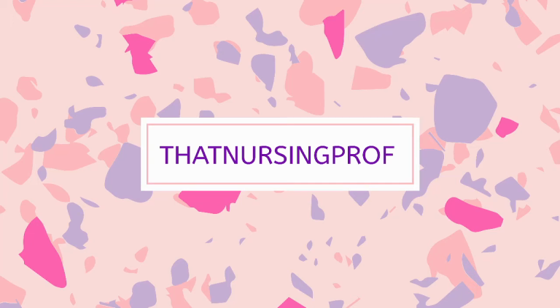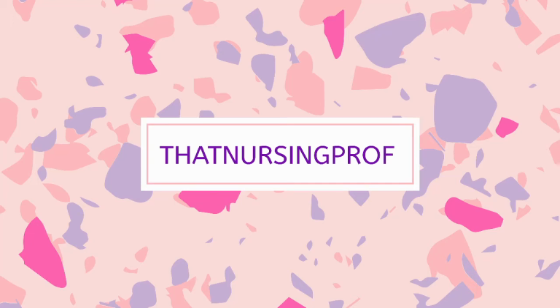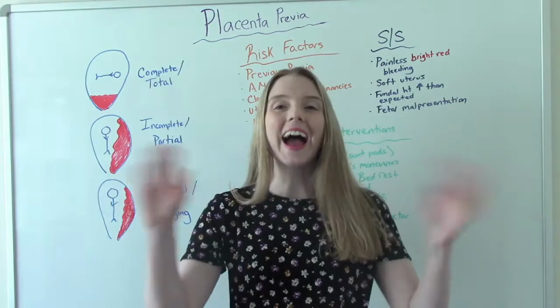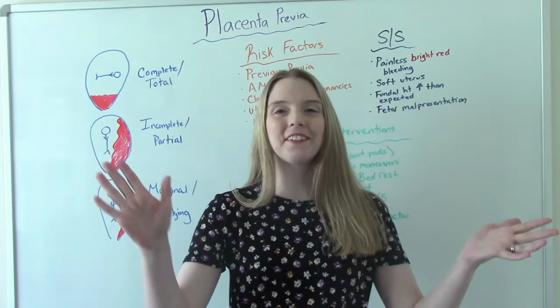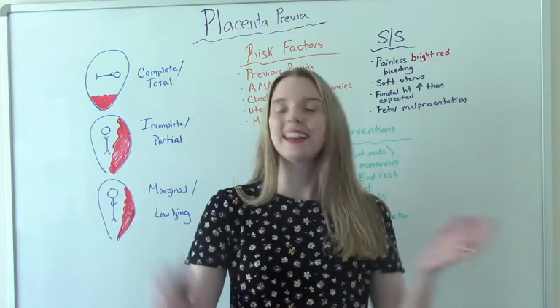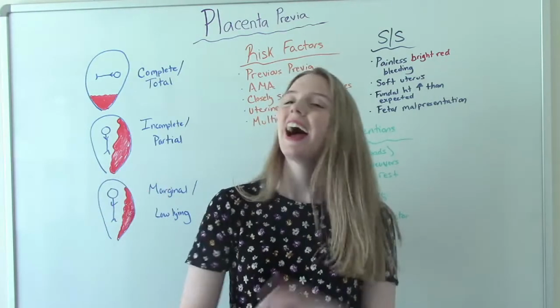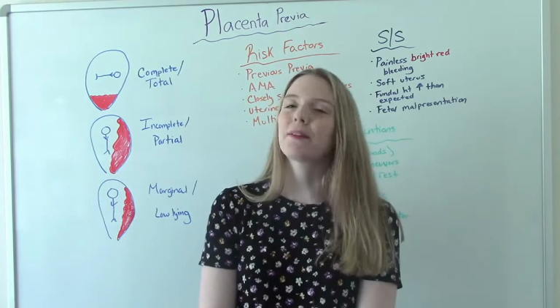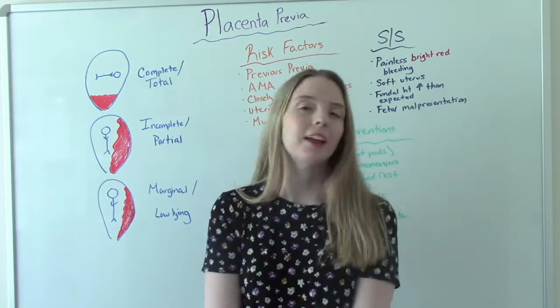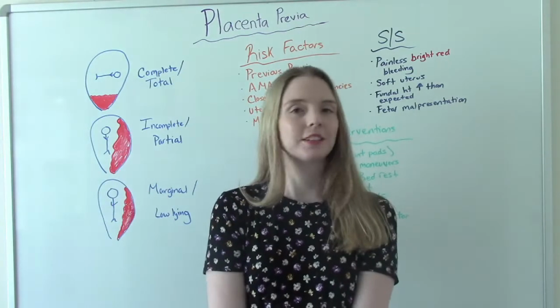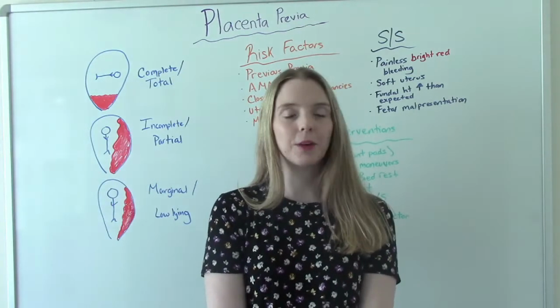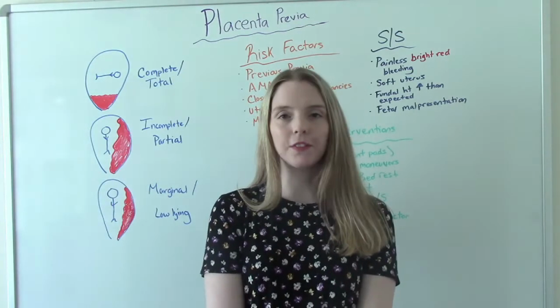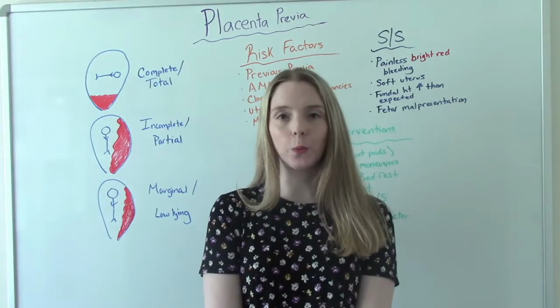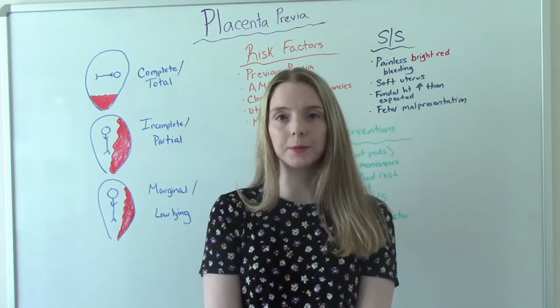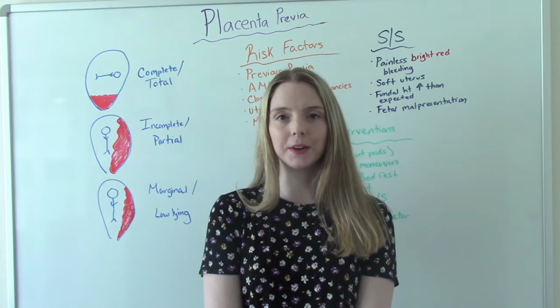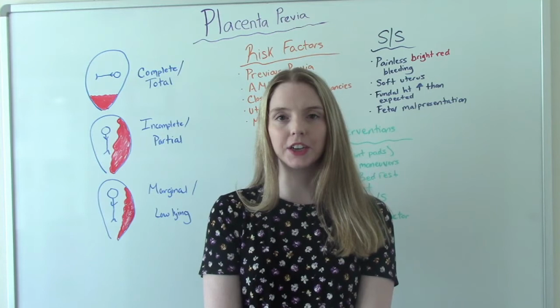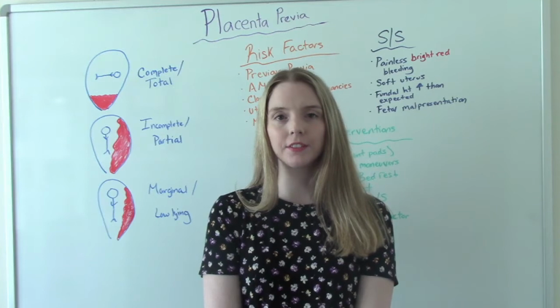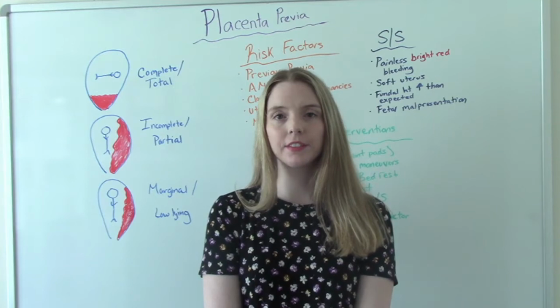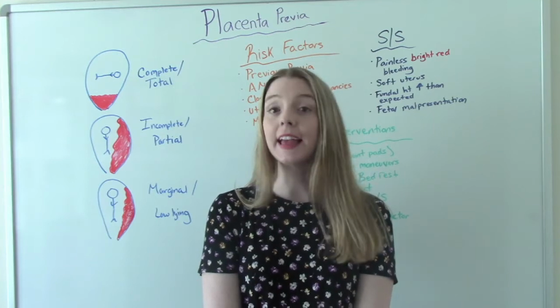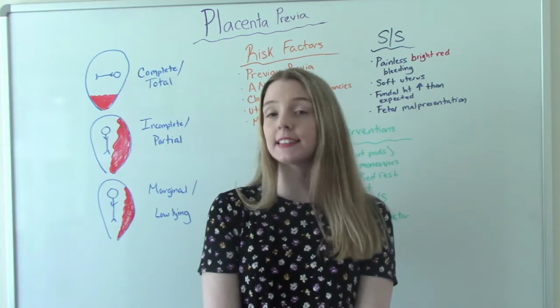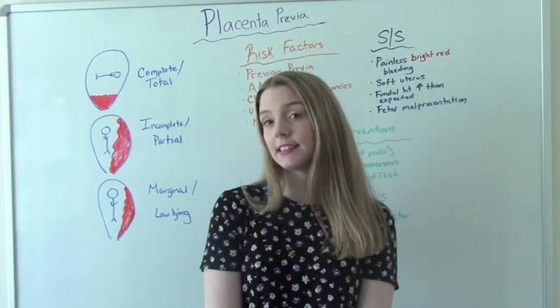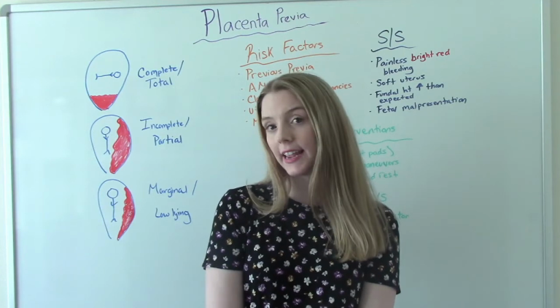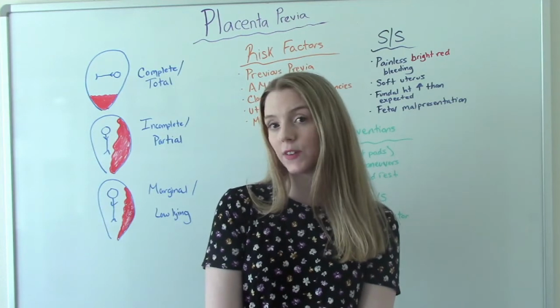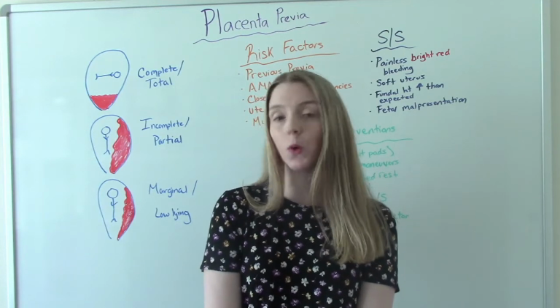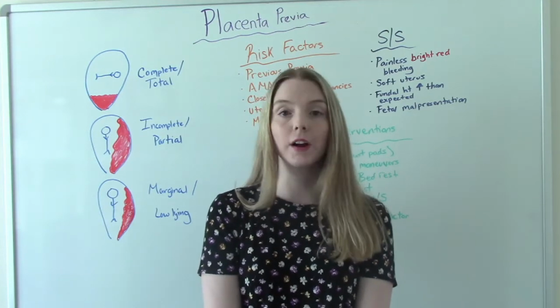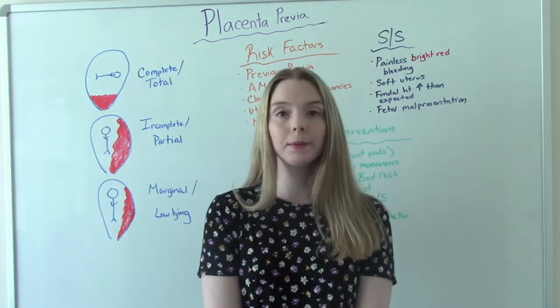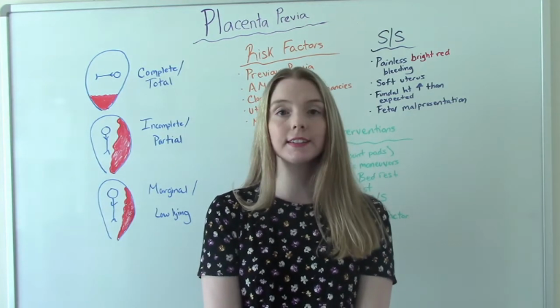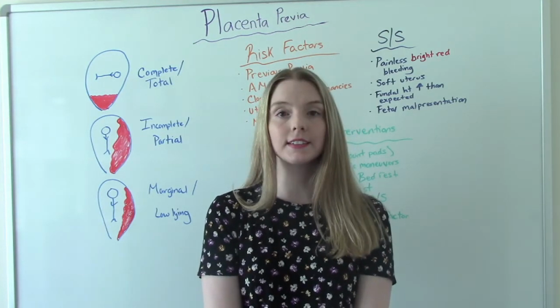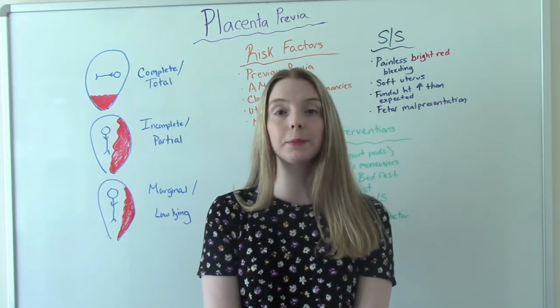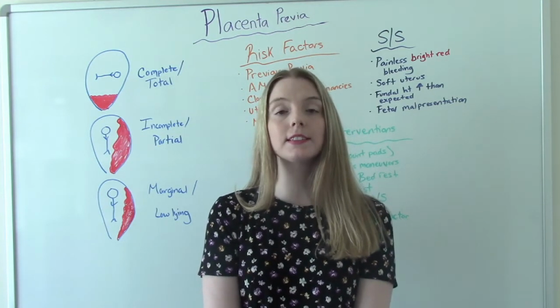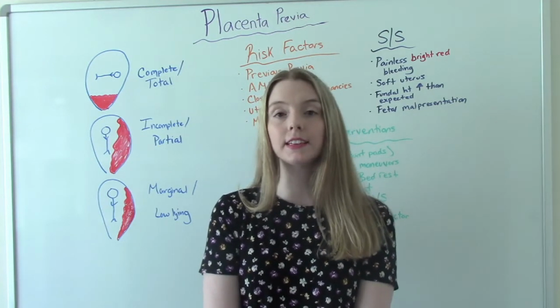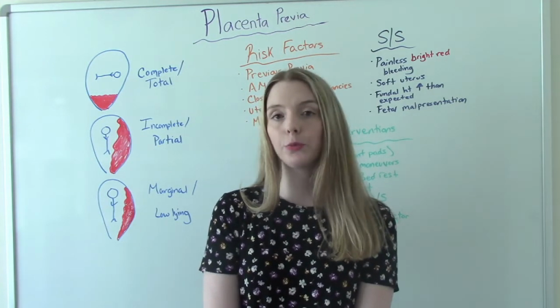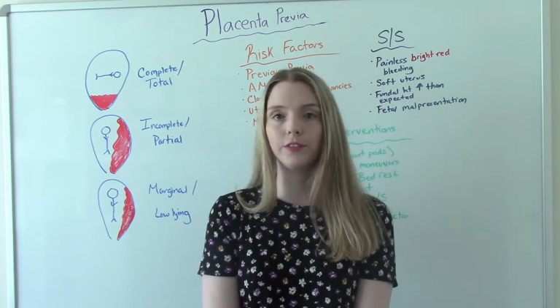Hi everybody! I am That Nursing Prof and welcome to my channel. In today's video, we're going to be discussing placenta previa.